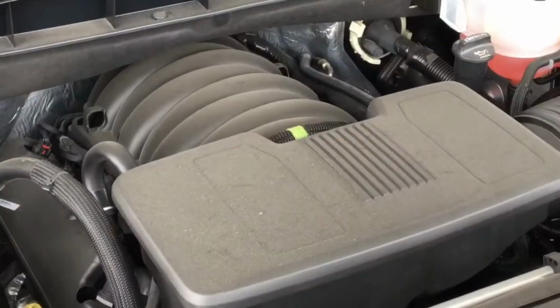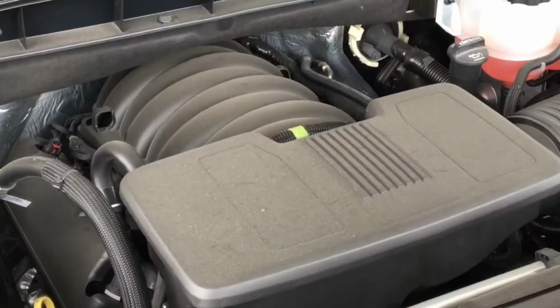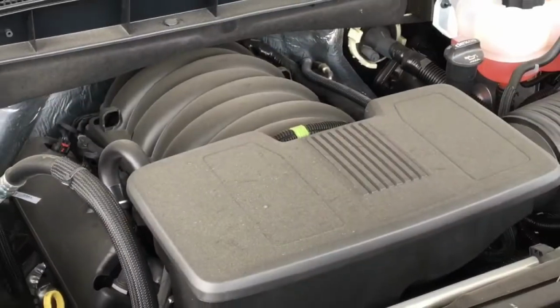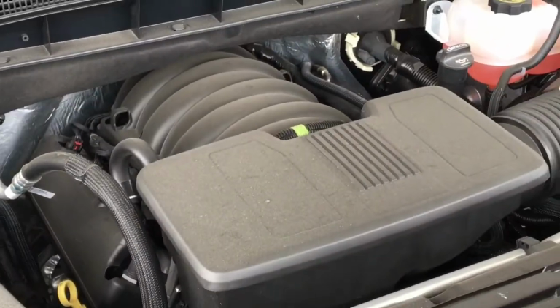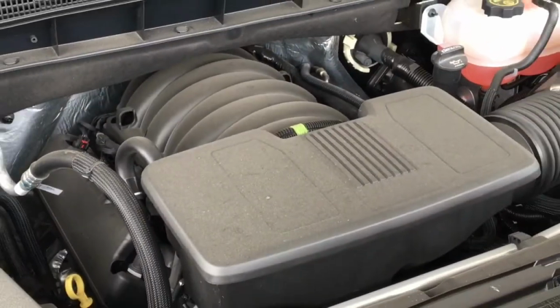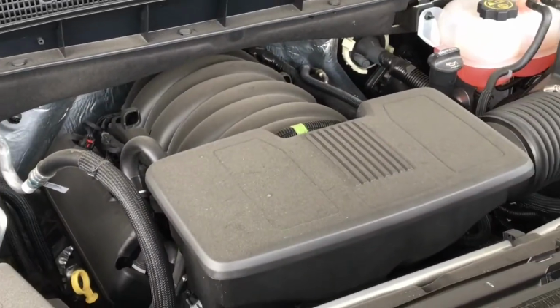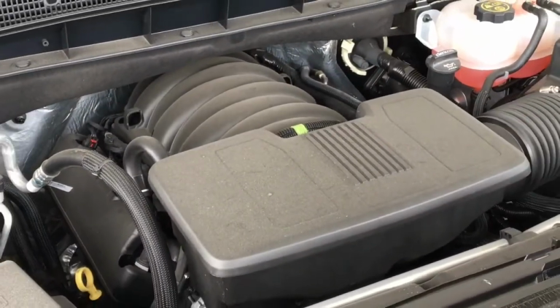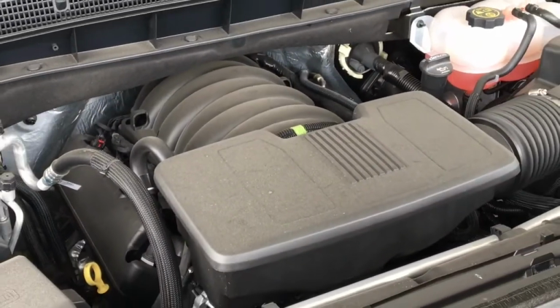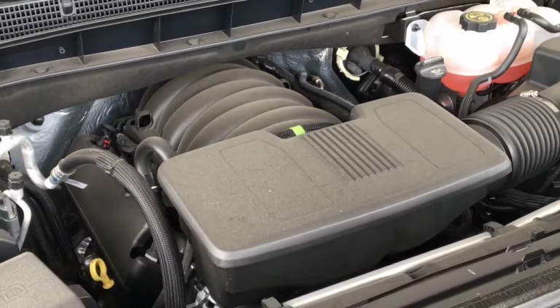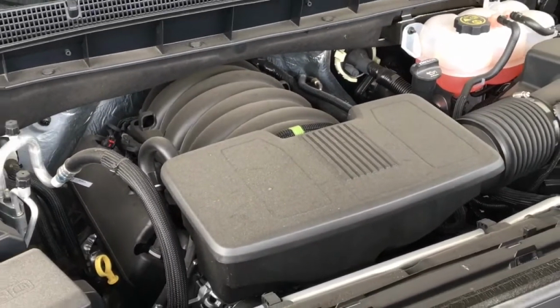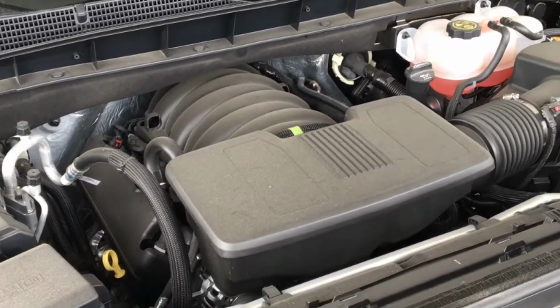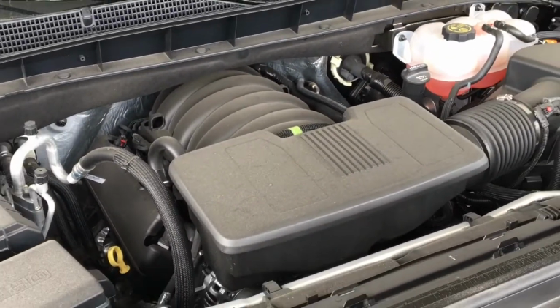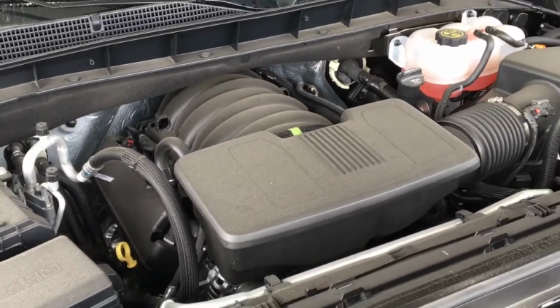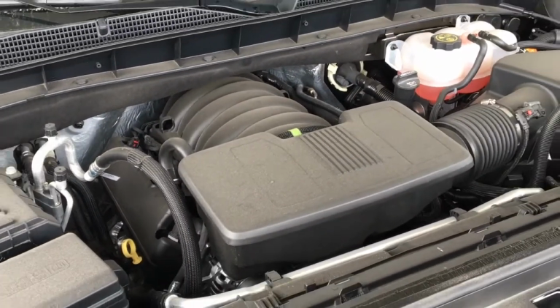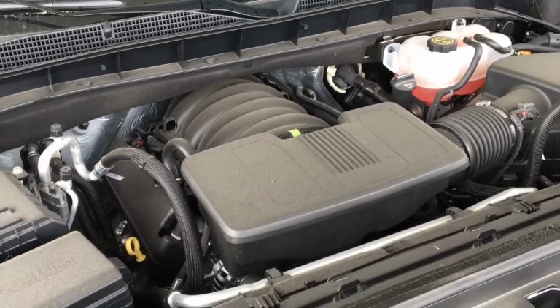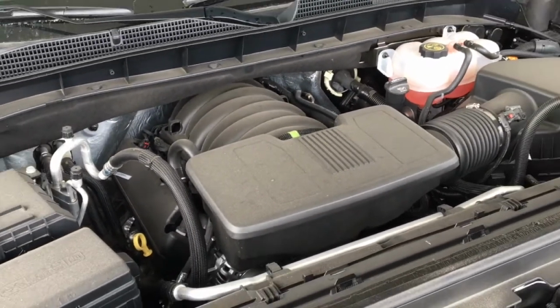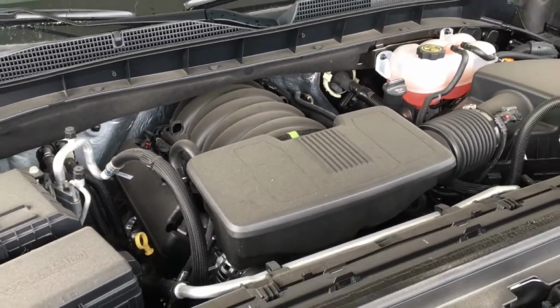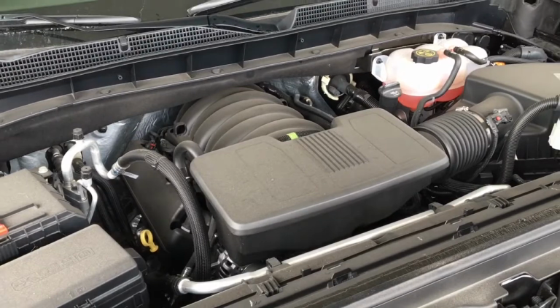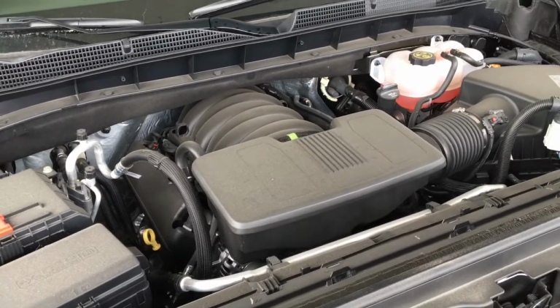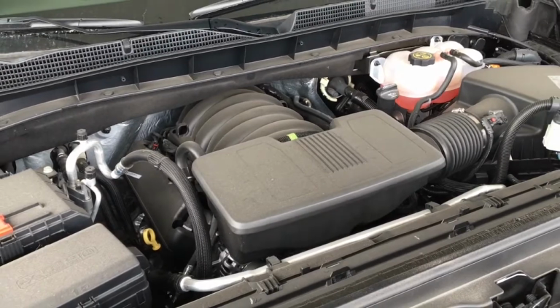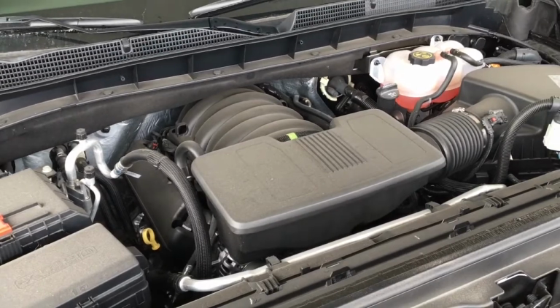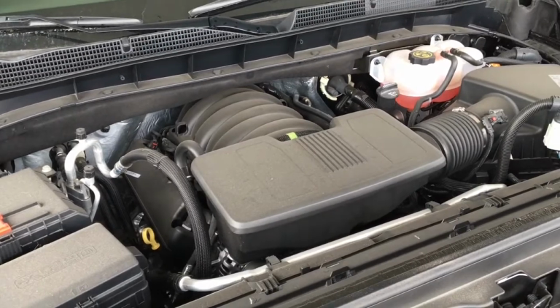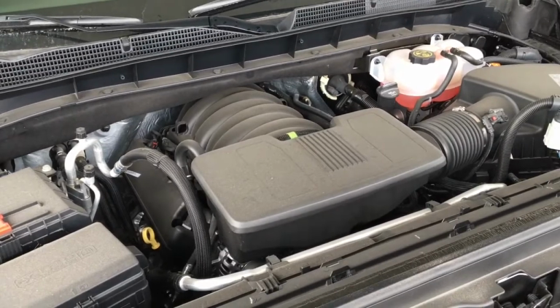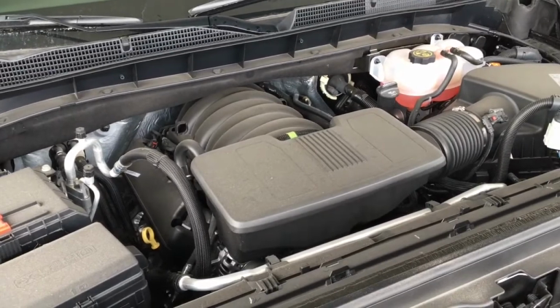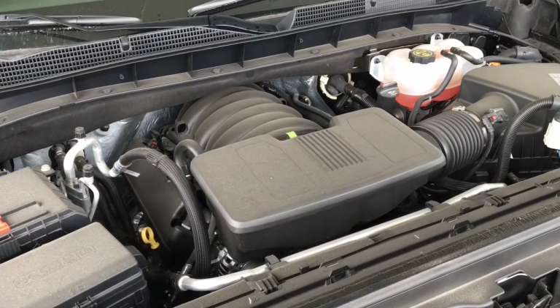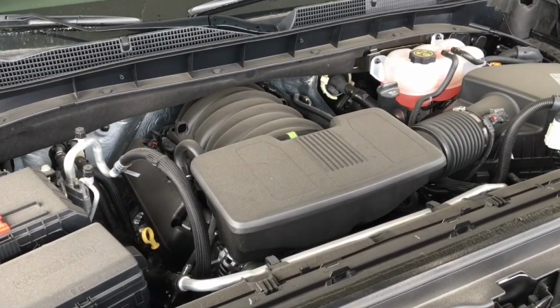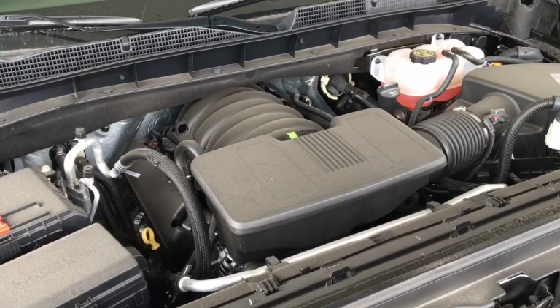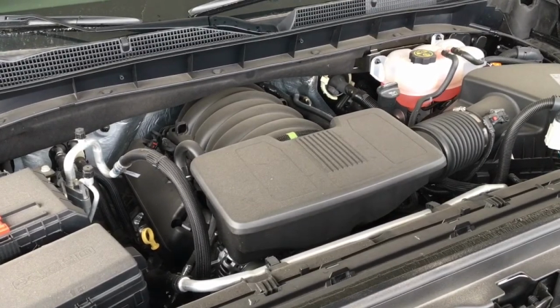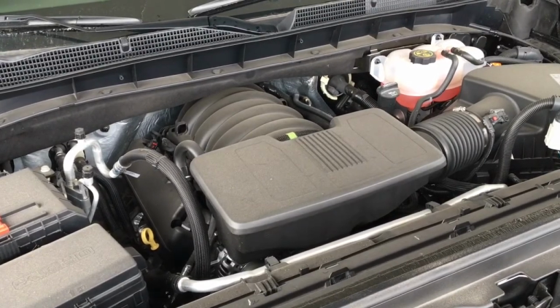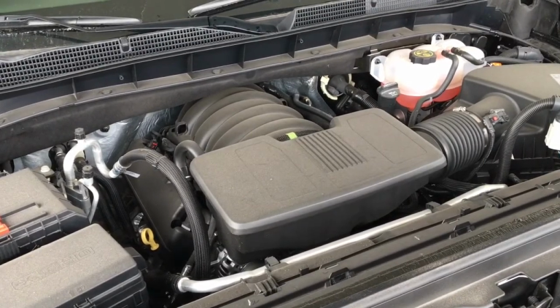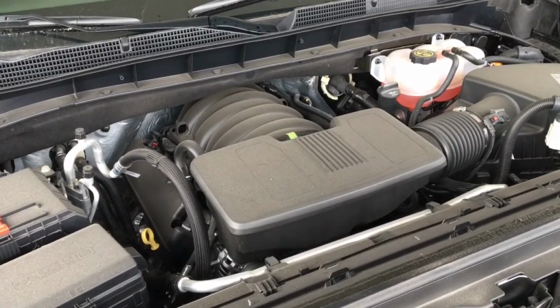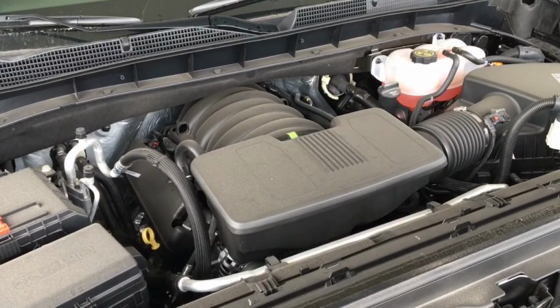There's no shortage of power with the 5.3 litre V8 under the hood mated to an automatic transmission and four-wheel drive.